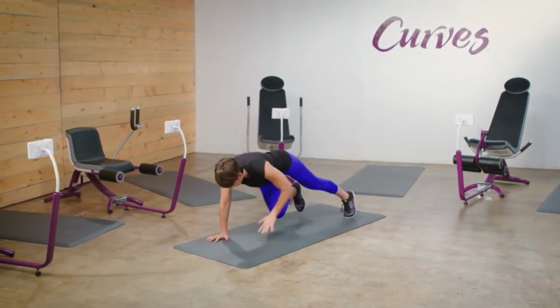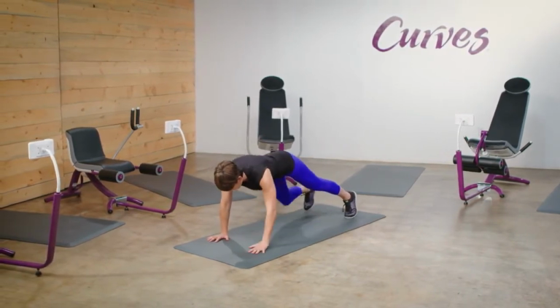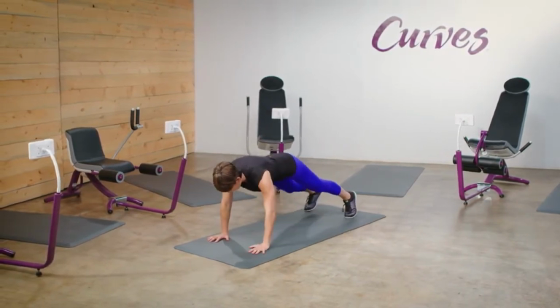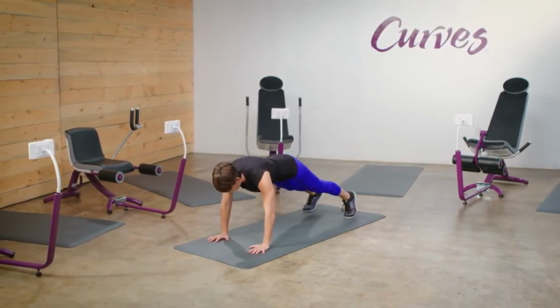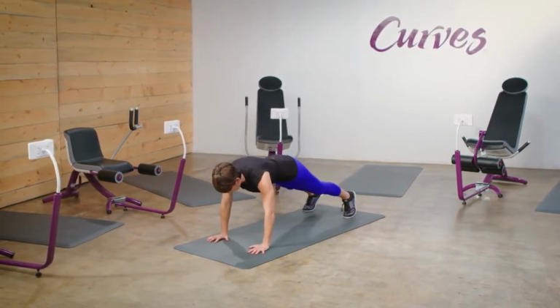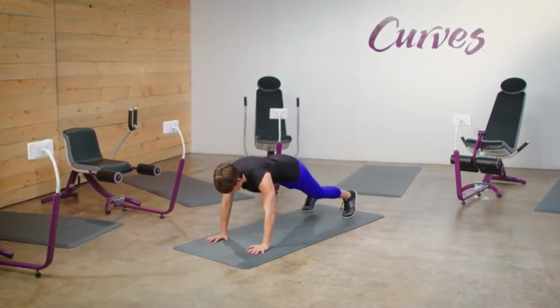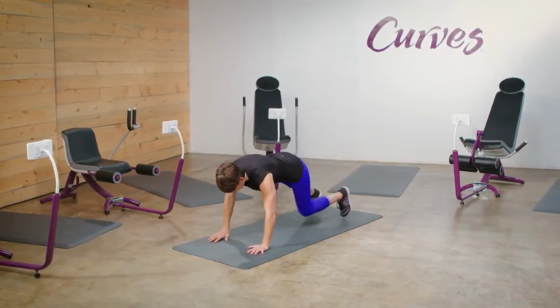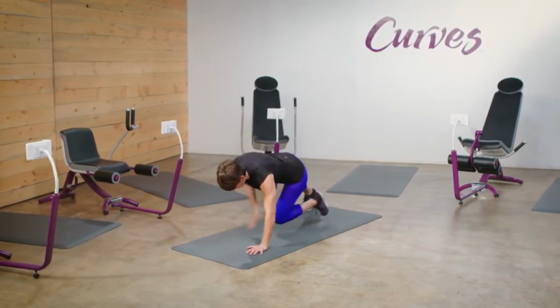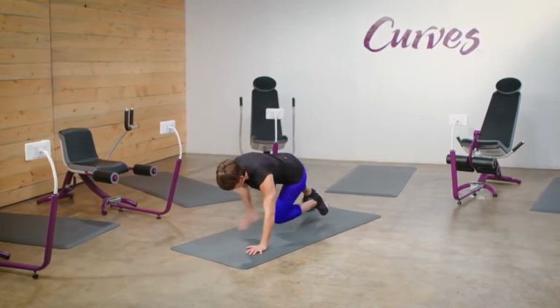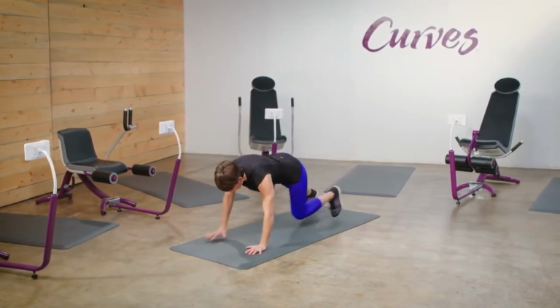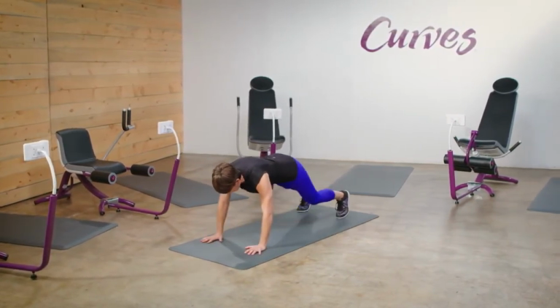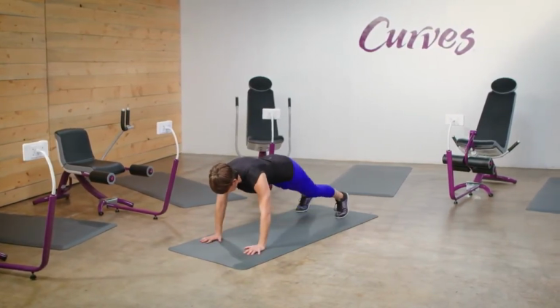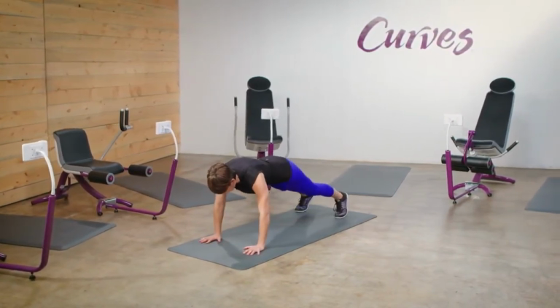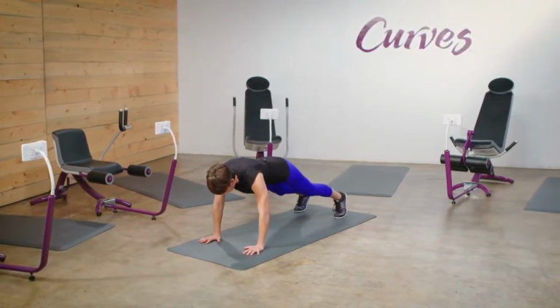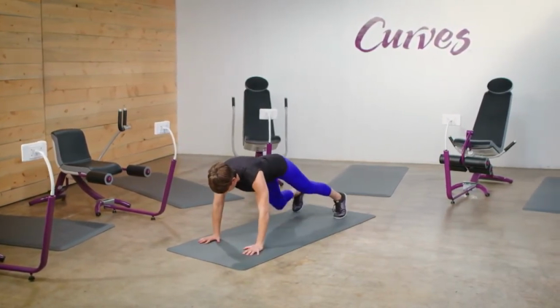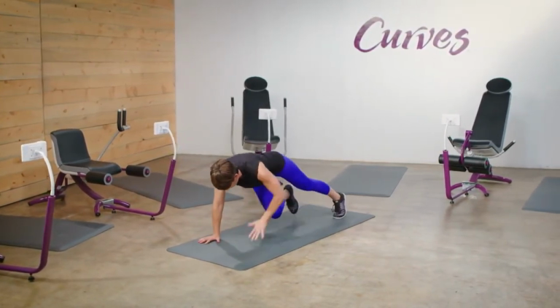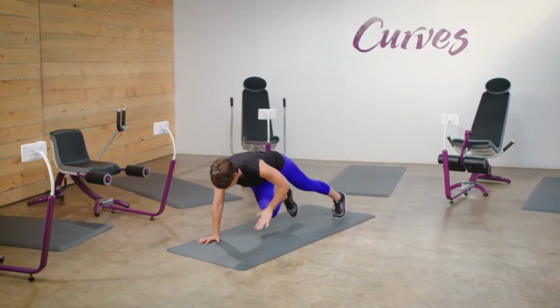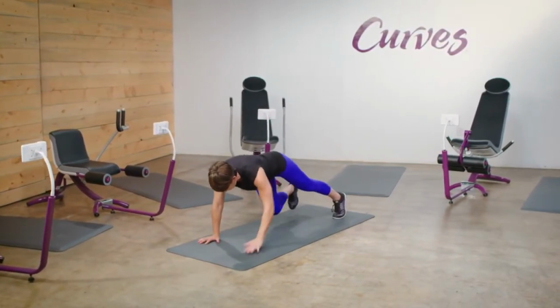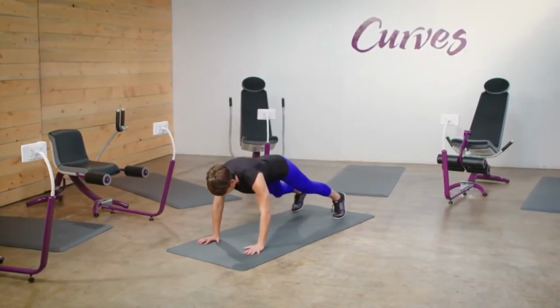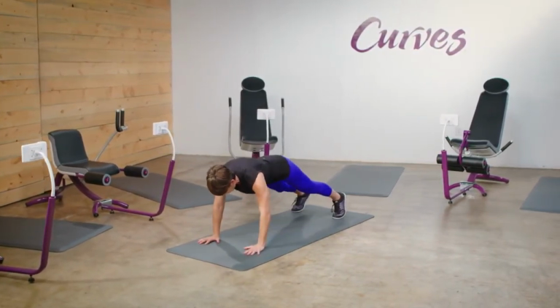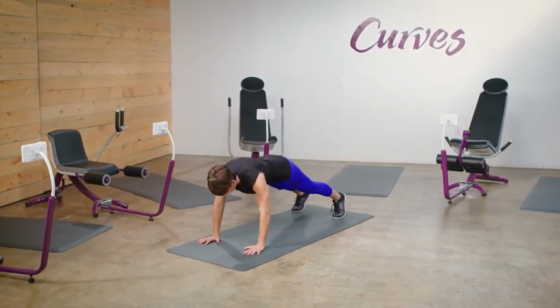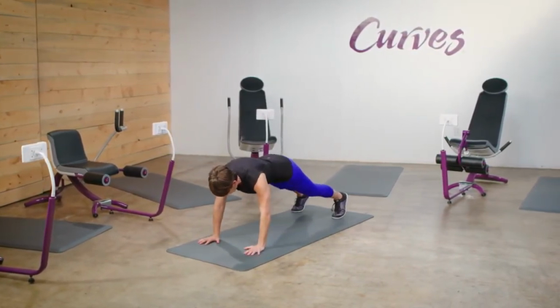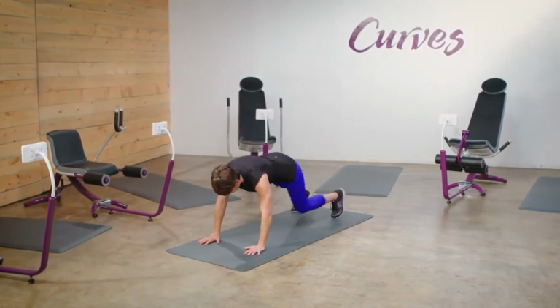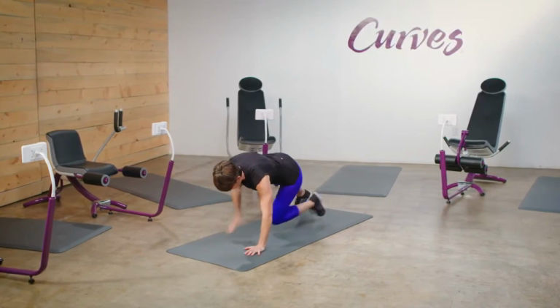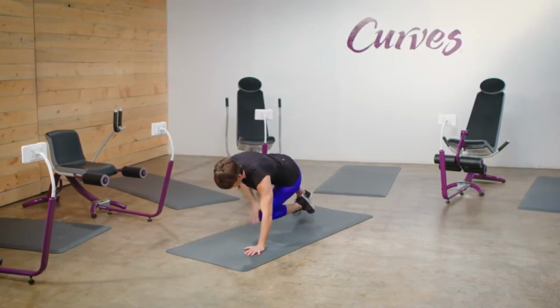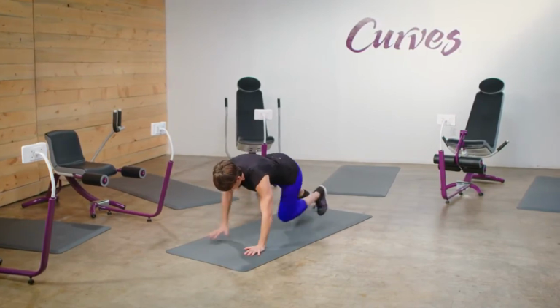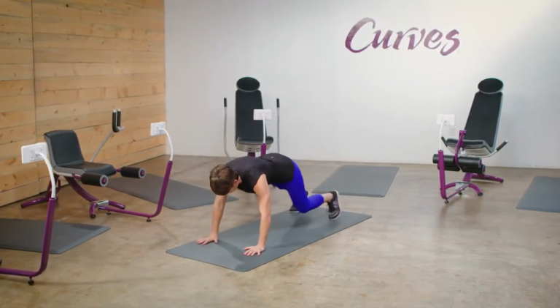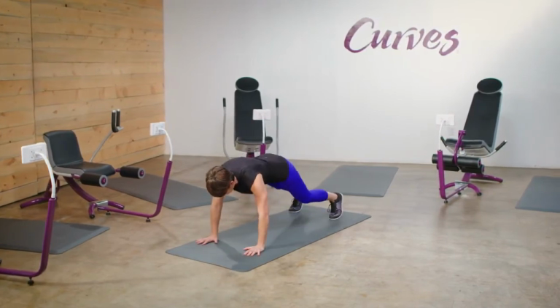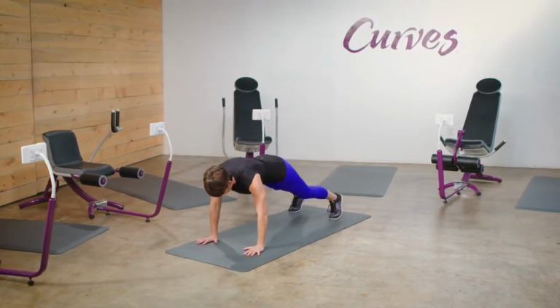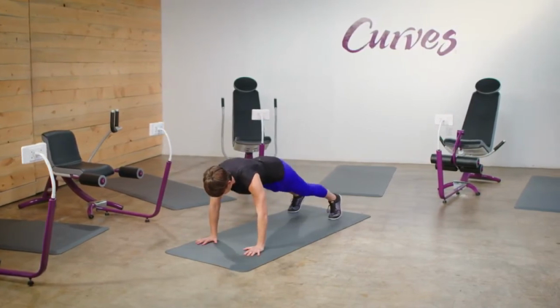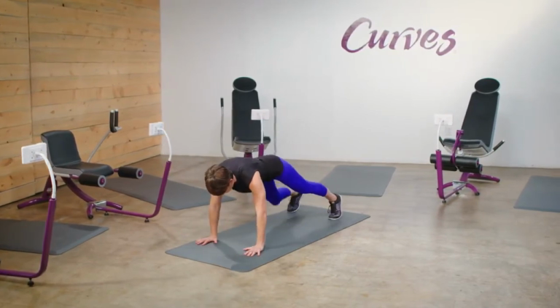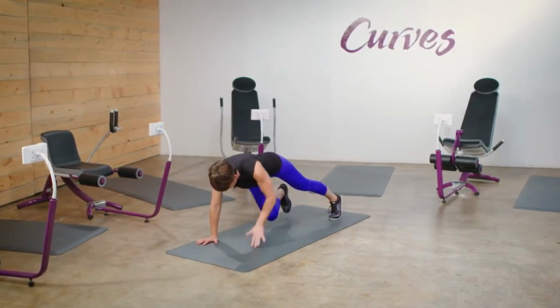If you need a modification to this move, simply perform a standing high knee knee tap.